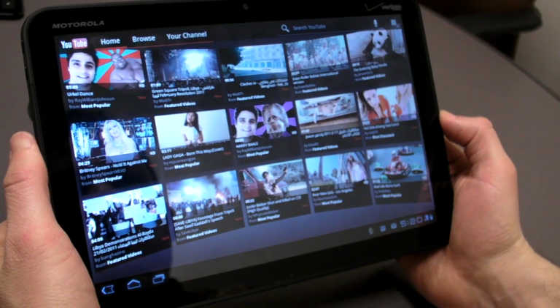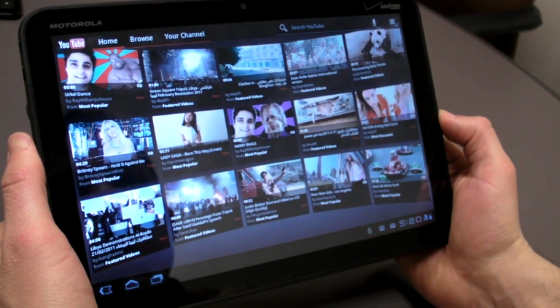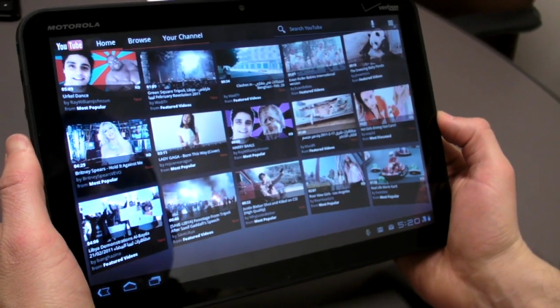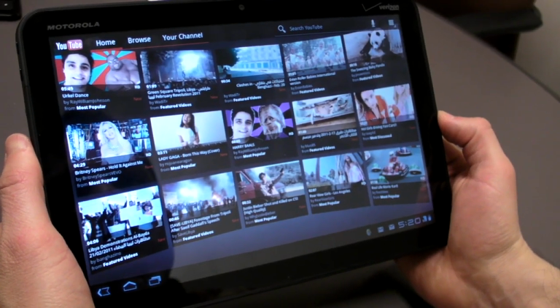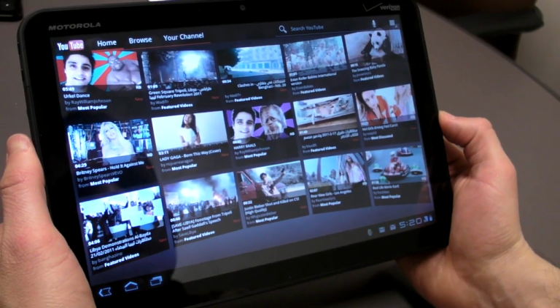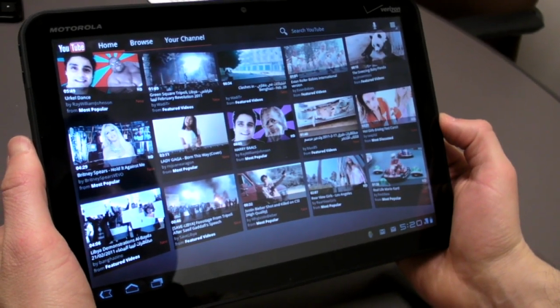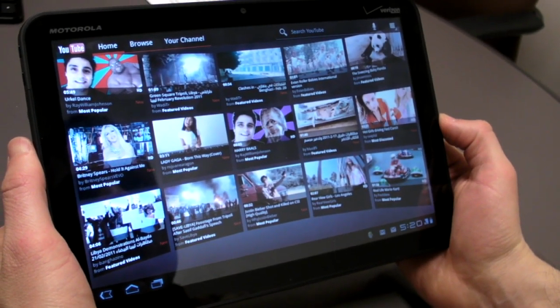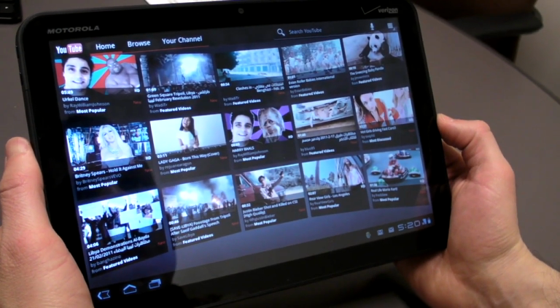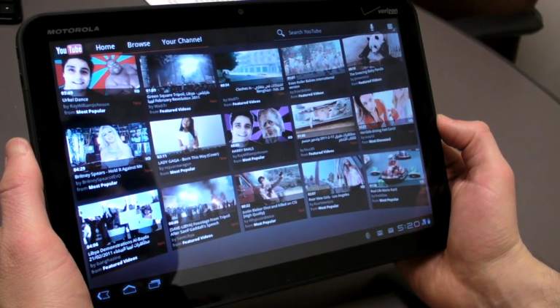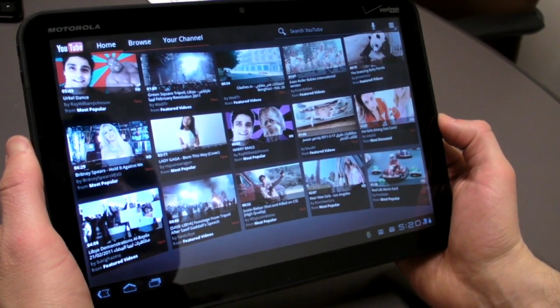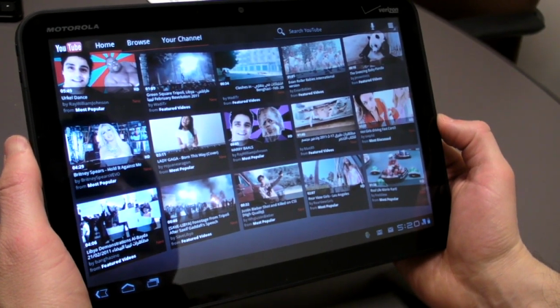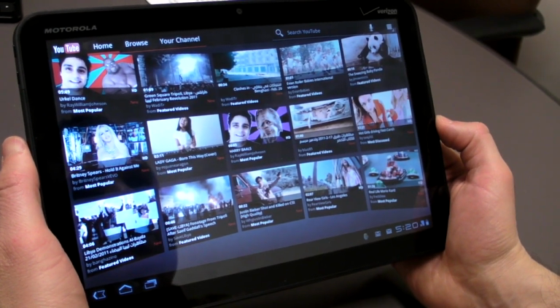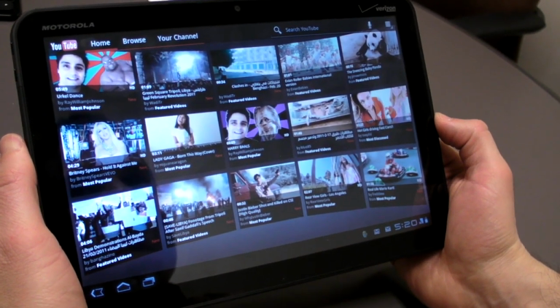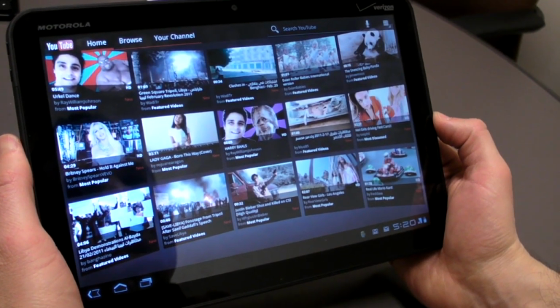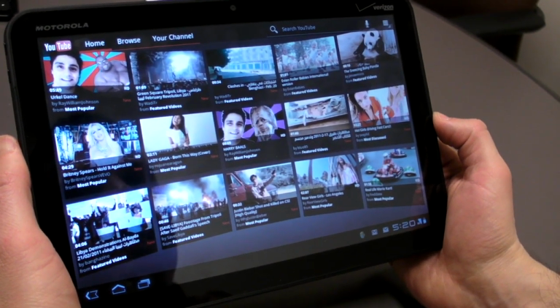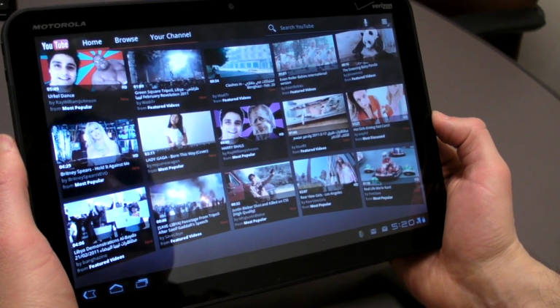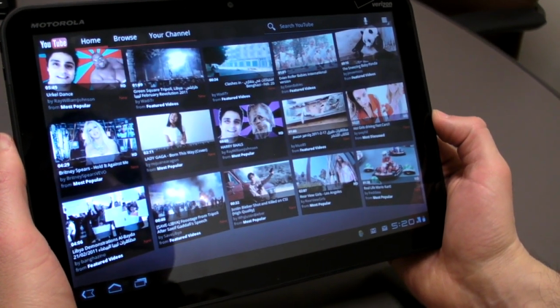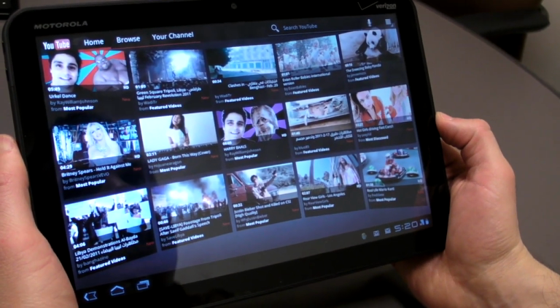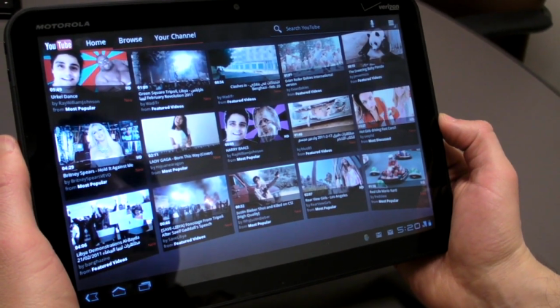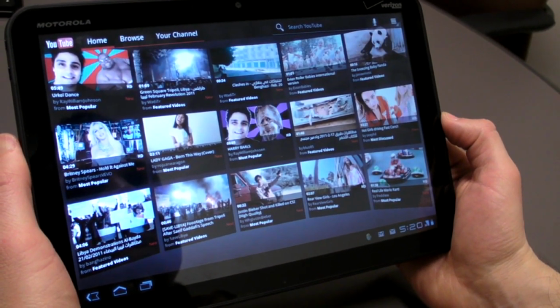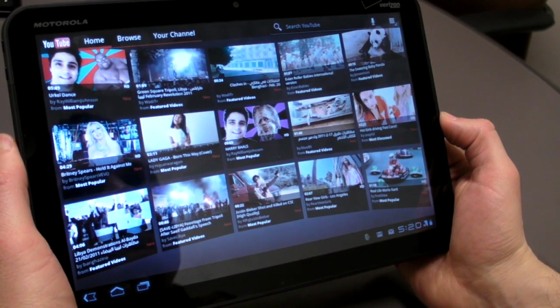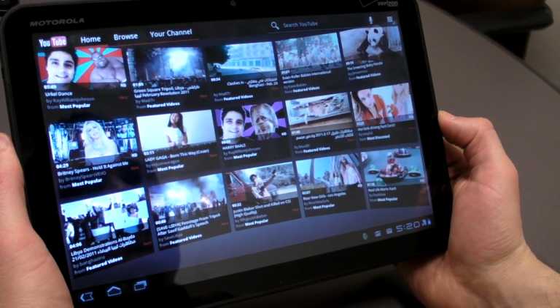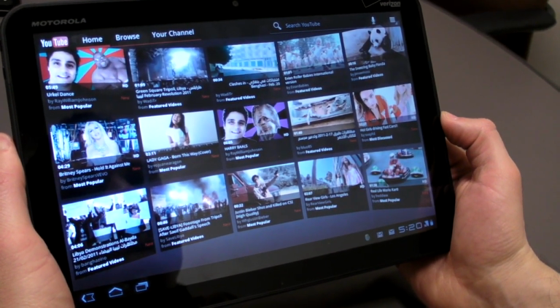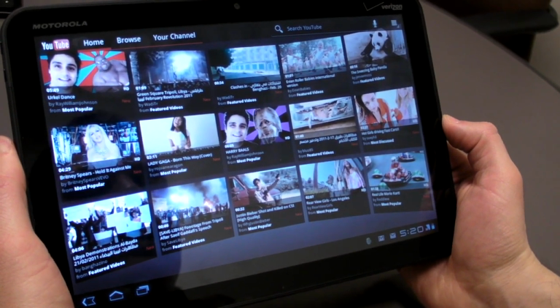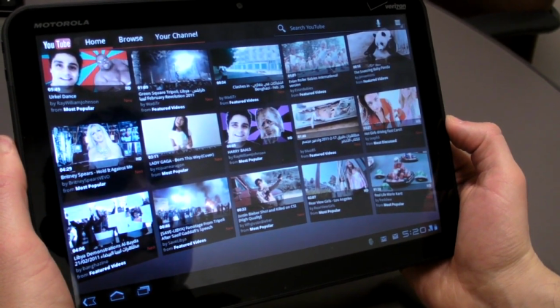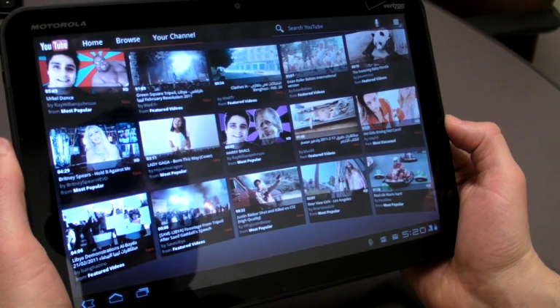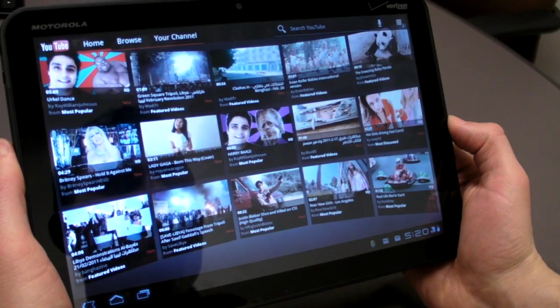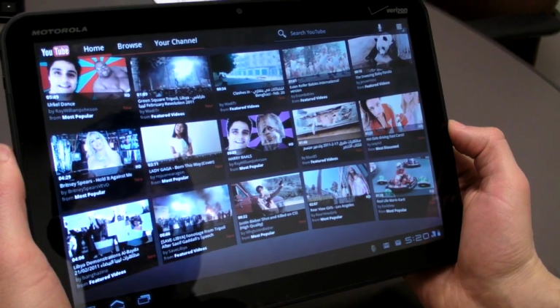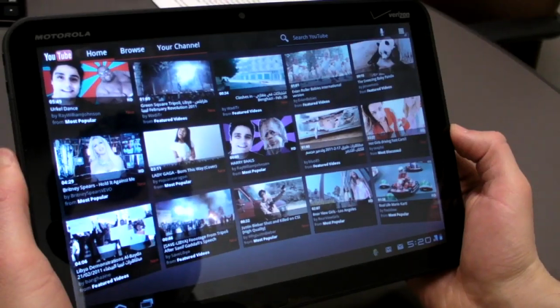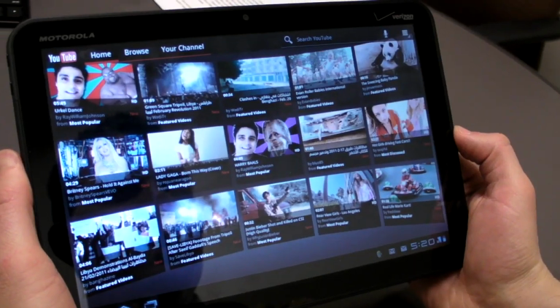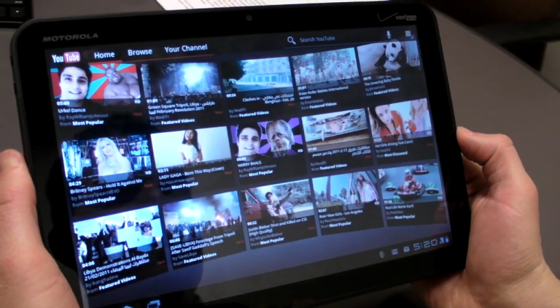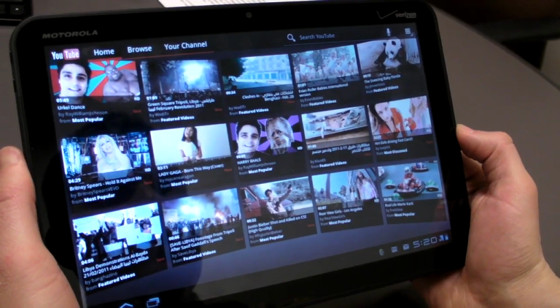So now here's the million dollar question with the Motorola Xoom: how good are the apps? Well, I guess it's the $5.99 question.